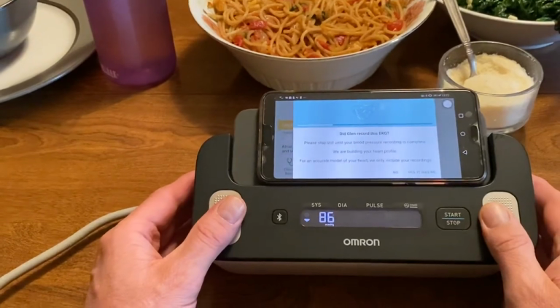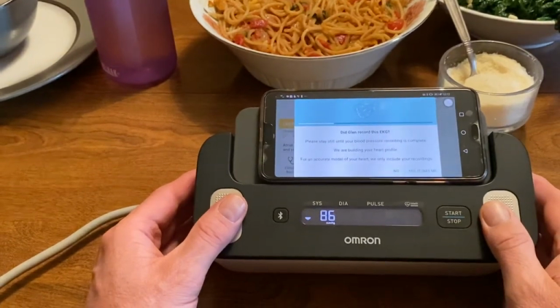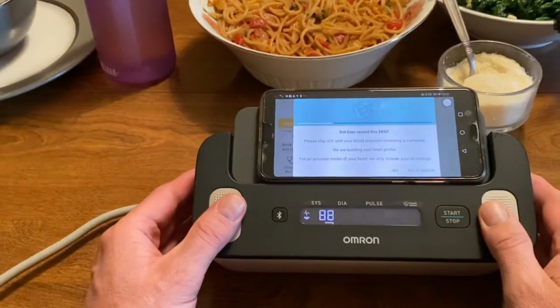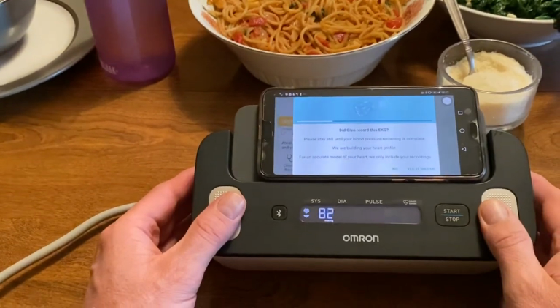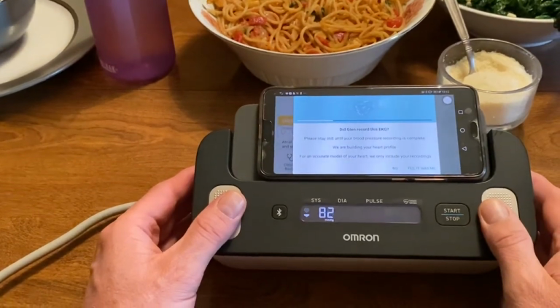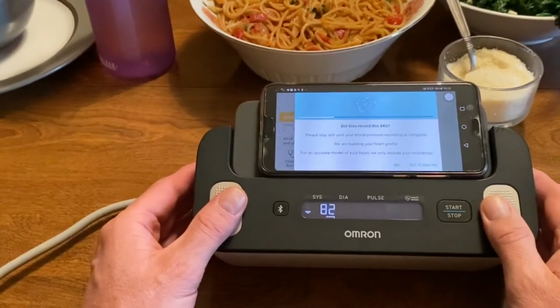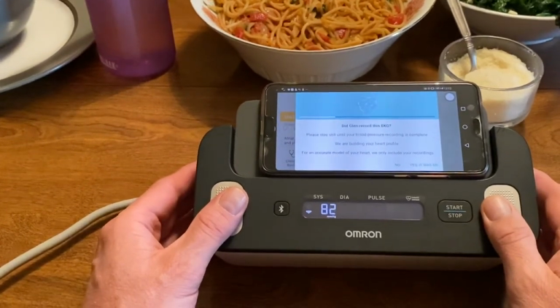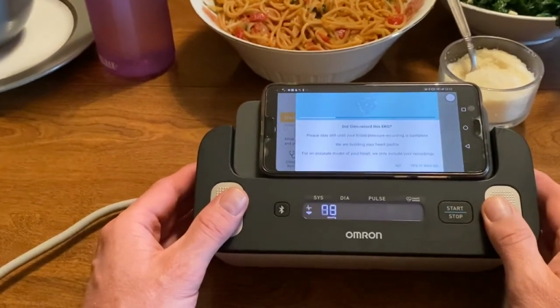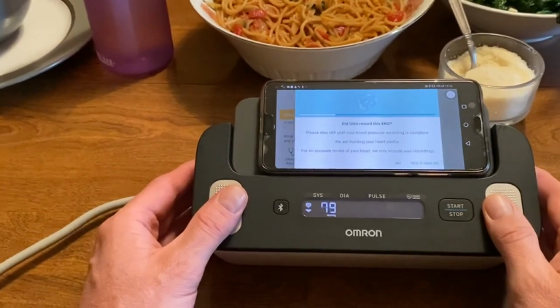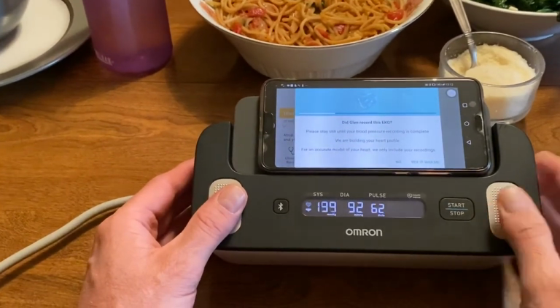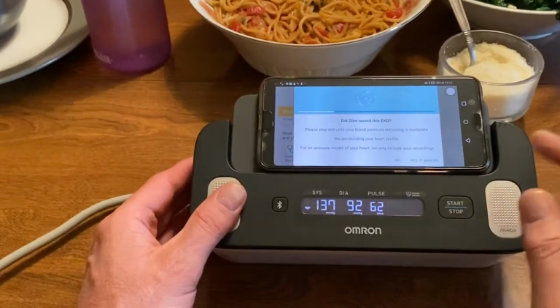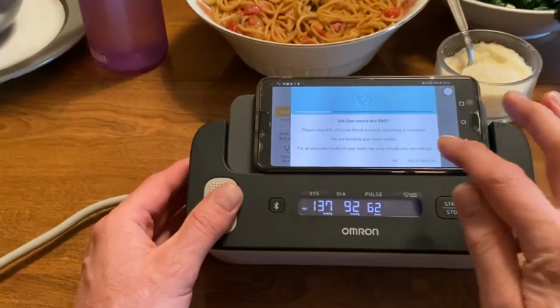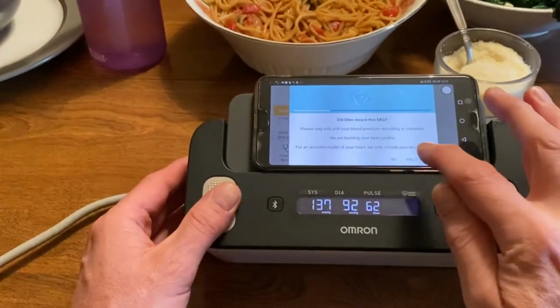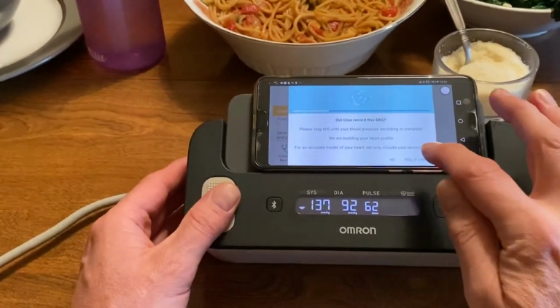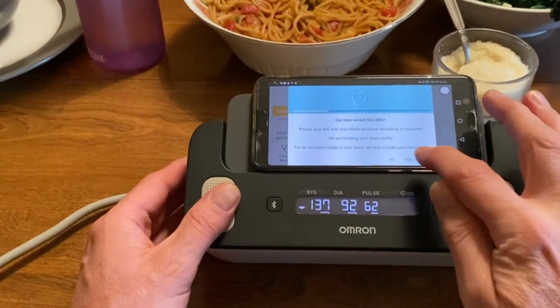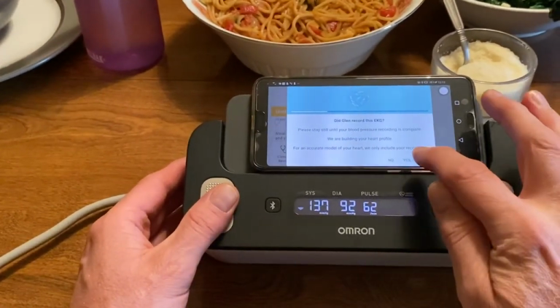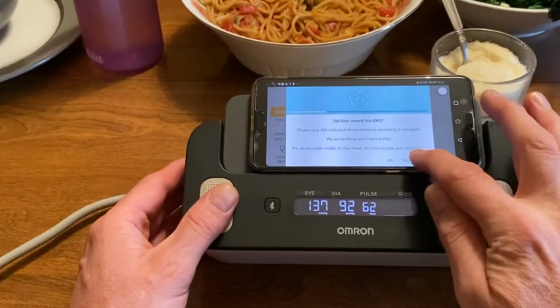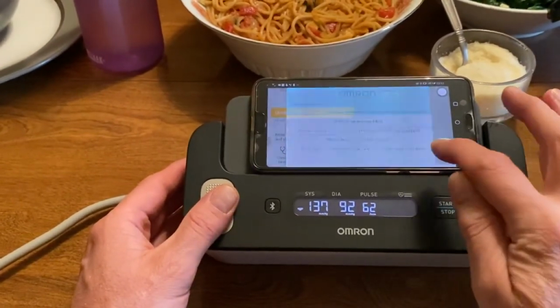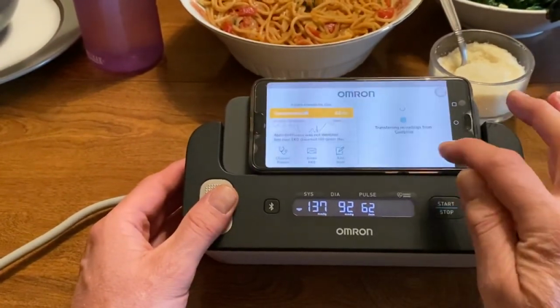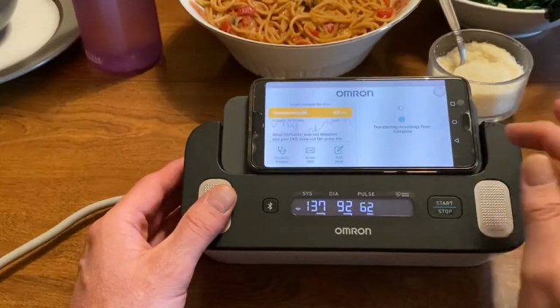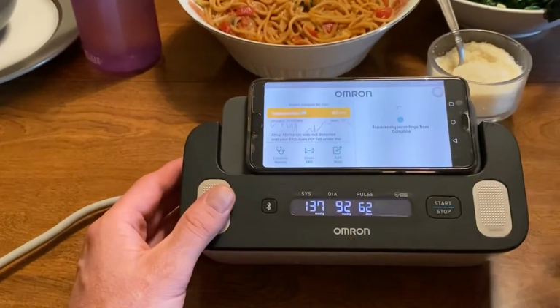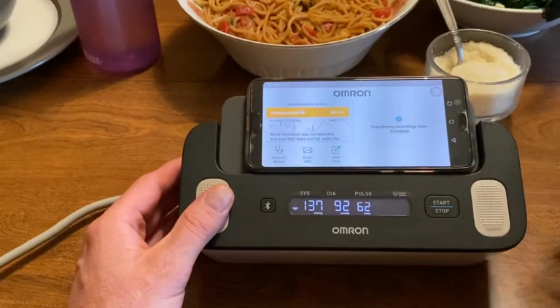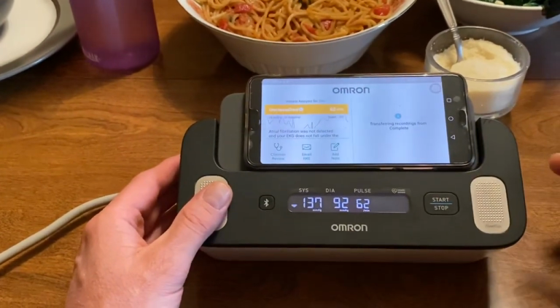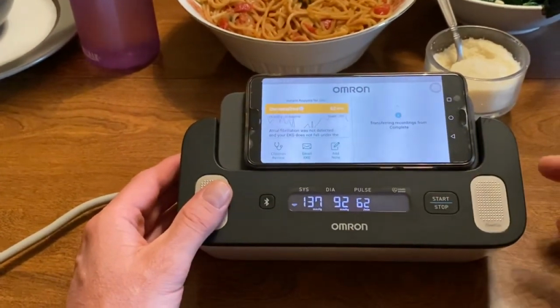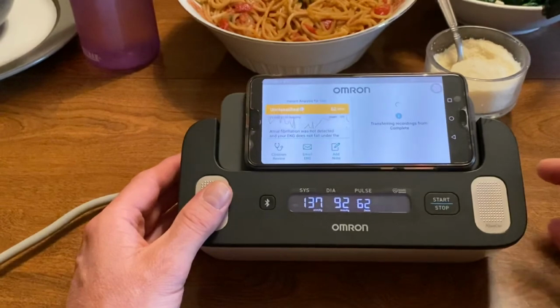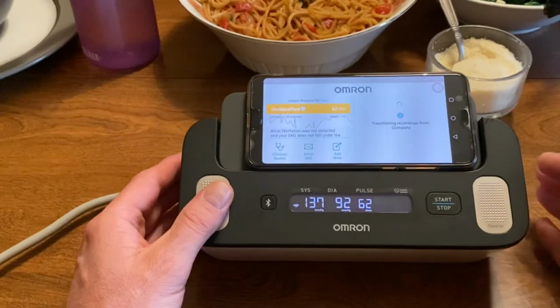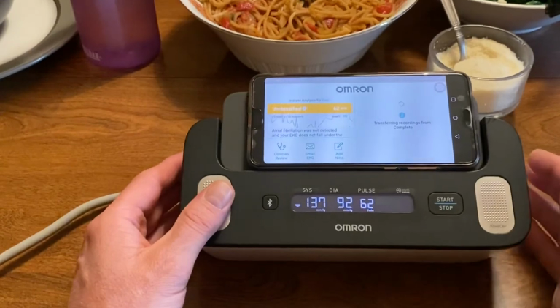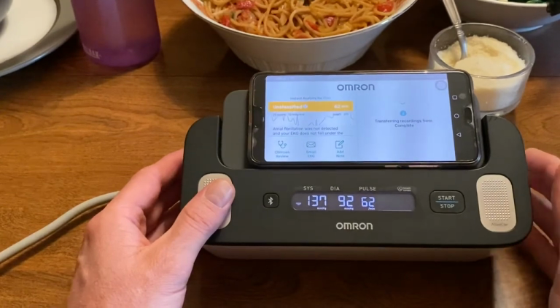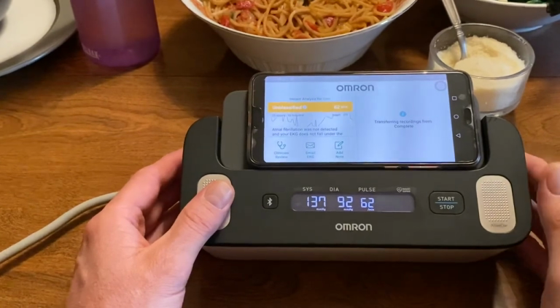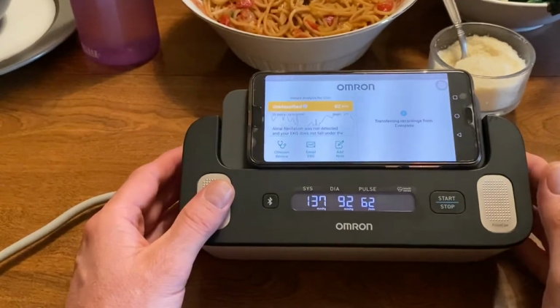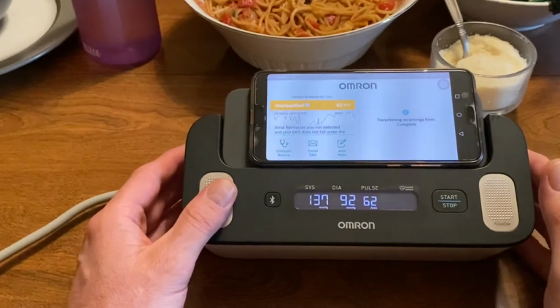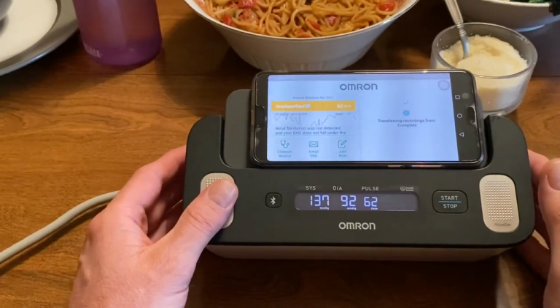It now asks if I want to record this. Yes, it was me, and it's now recording that information.